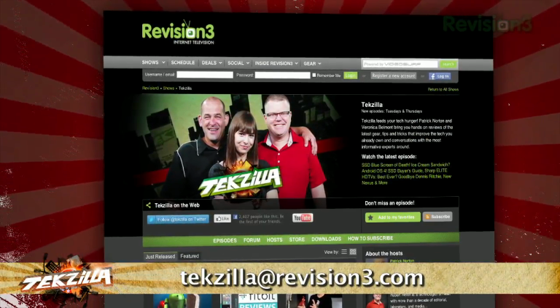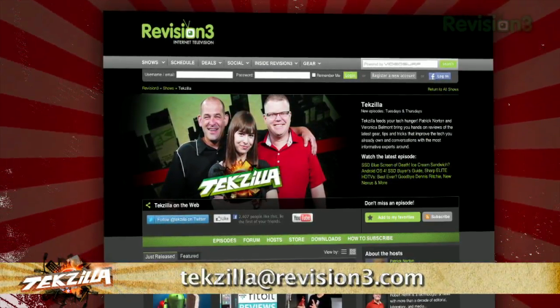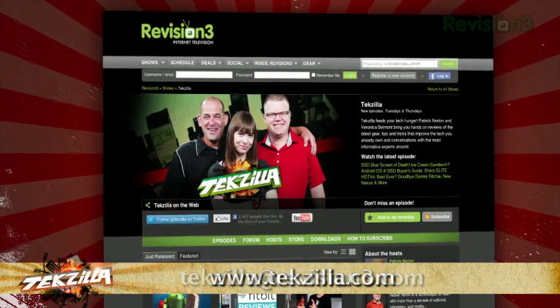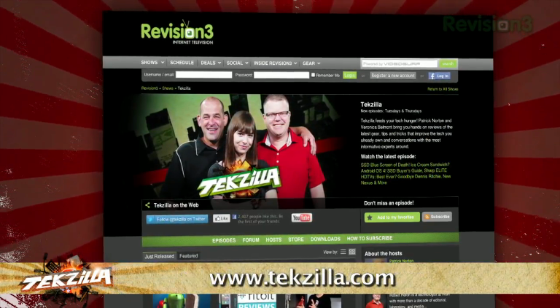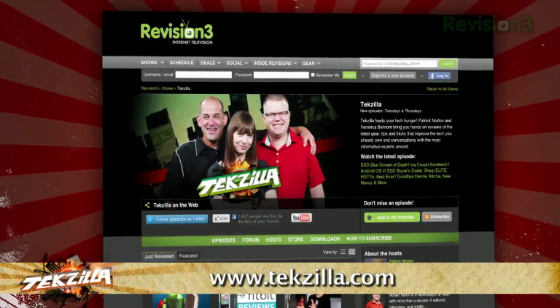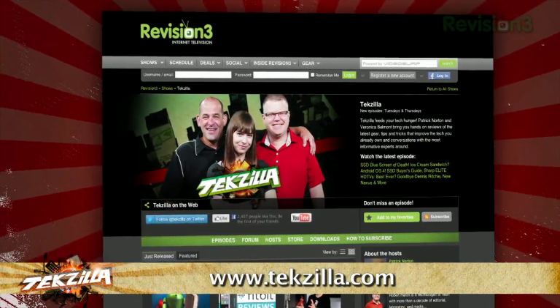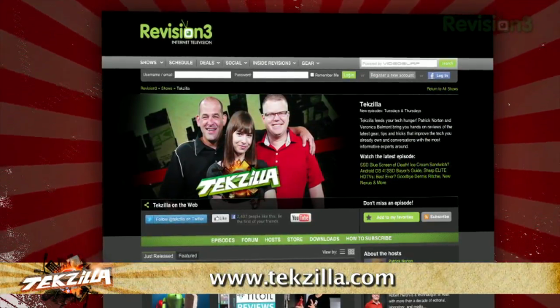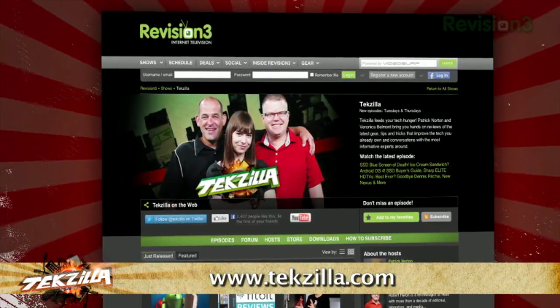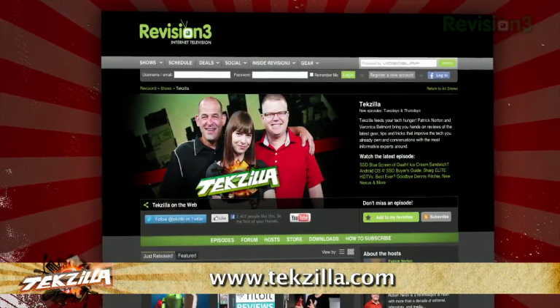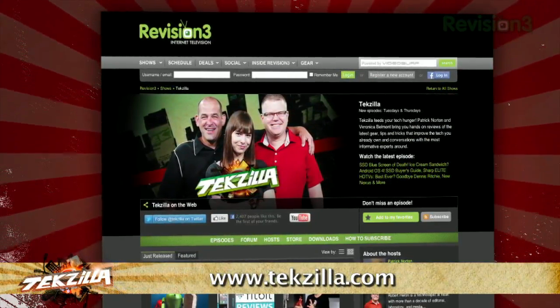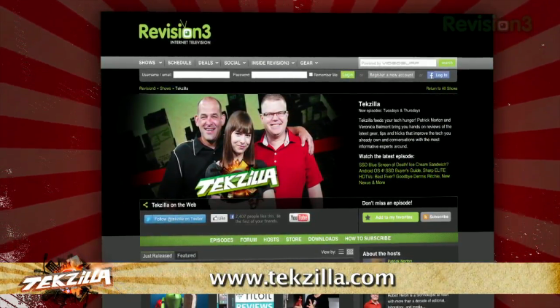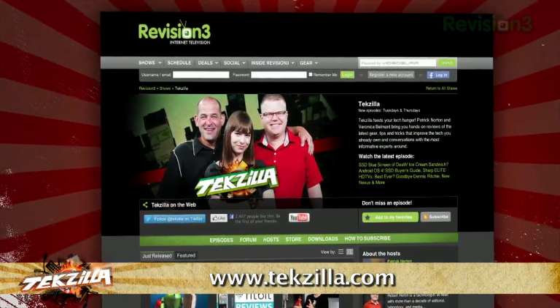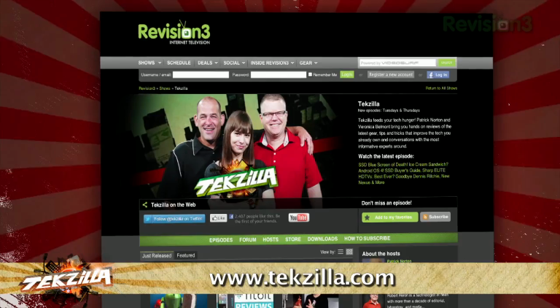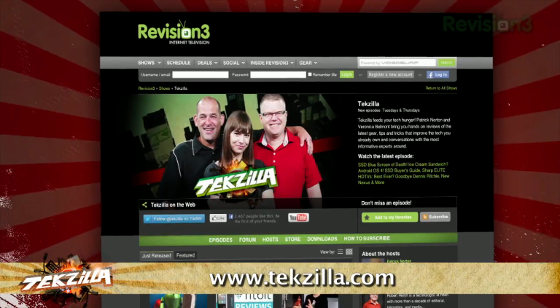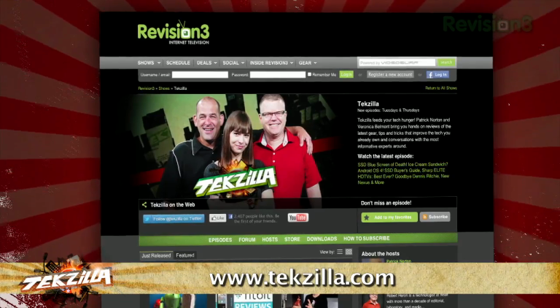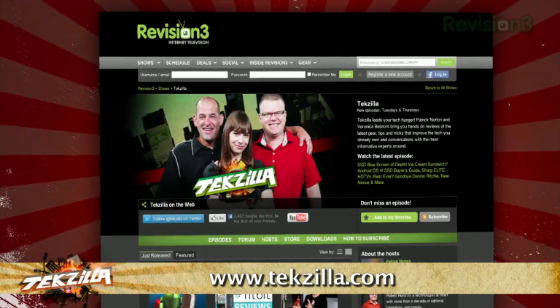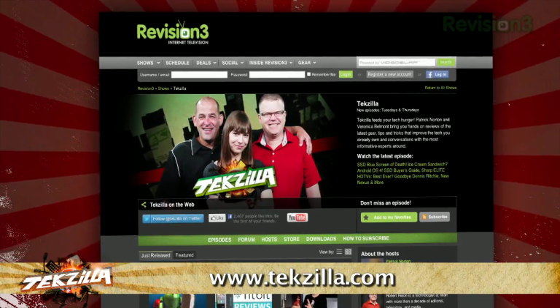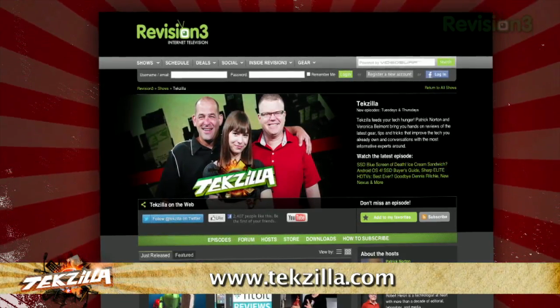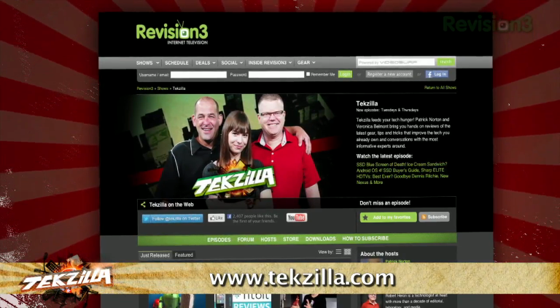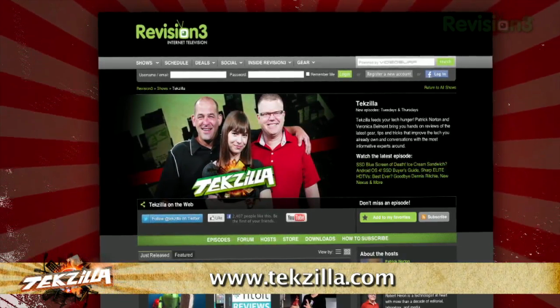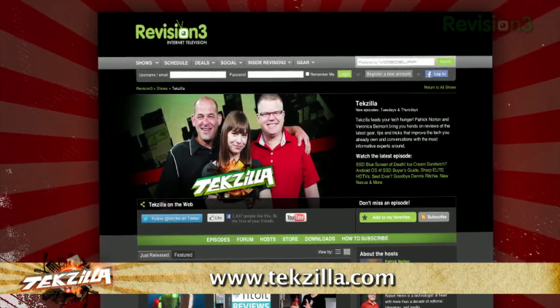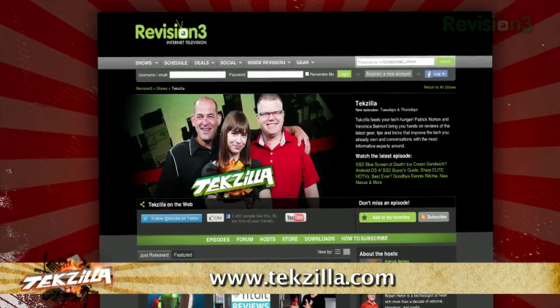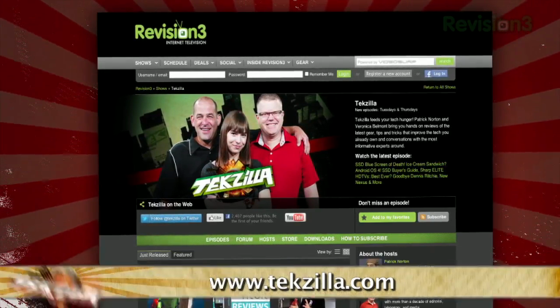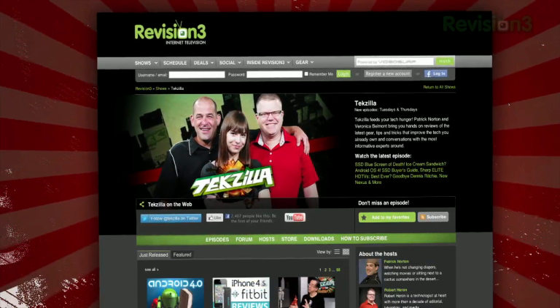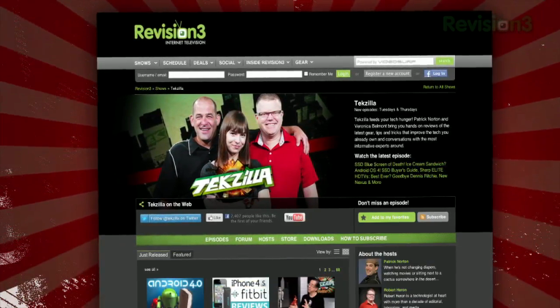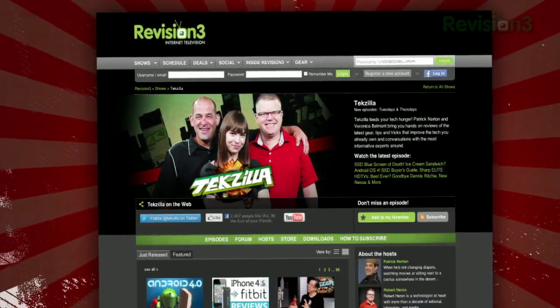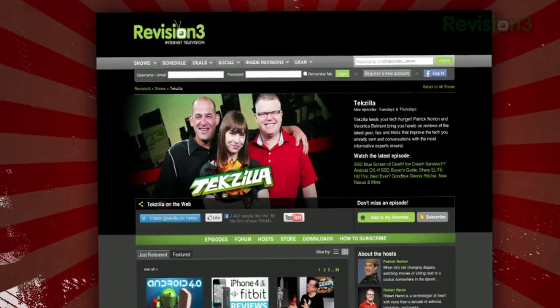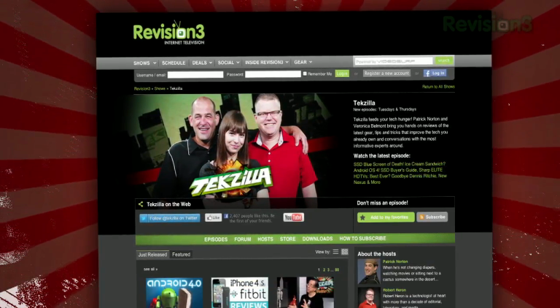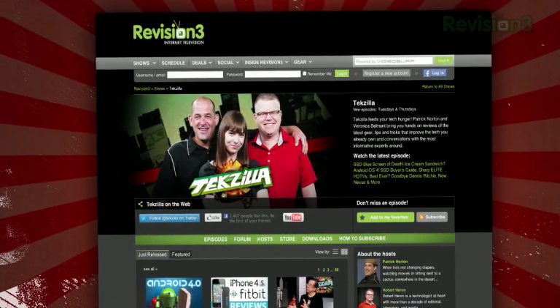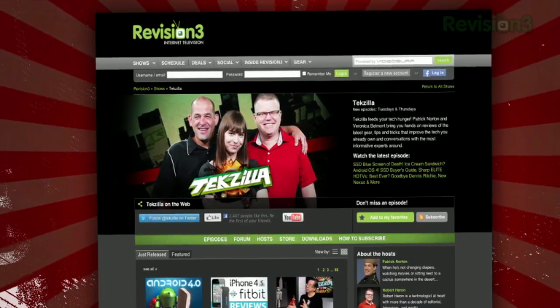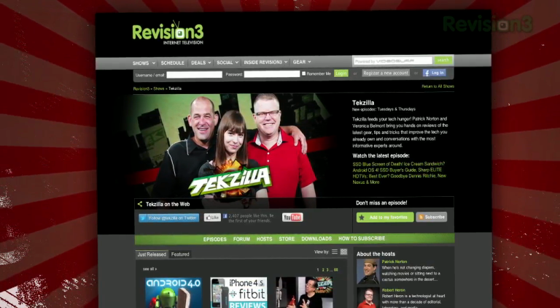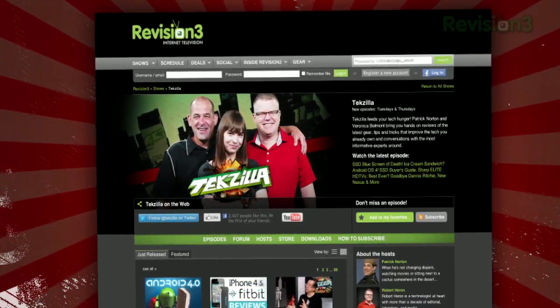And don't forget techzilla.com — it's the place to find more tips, tricks, product reviews and how-tos.